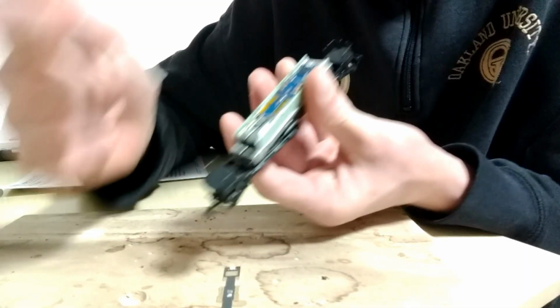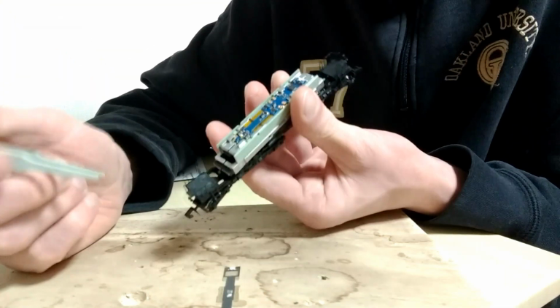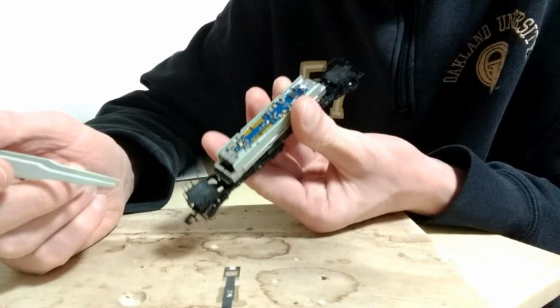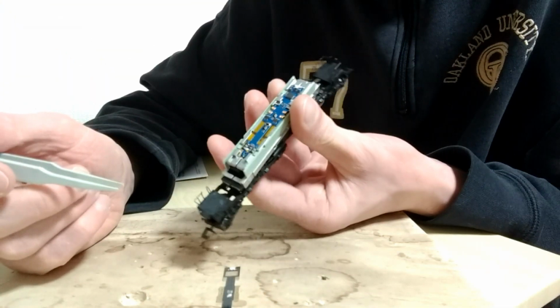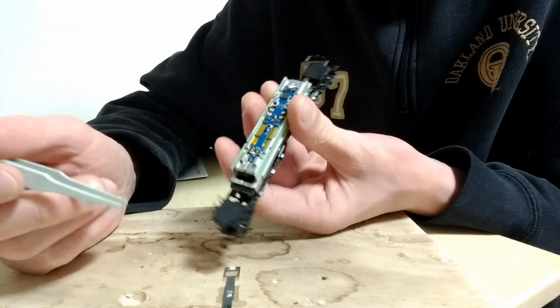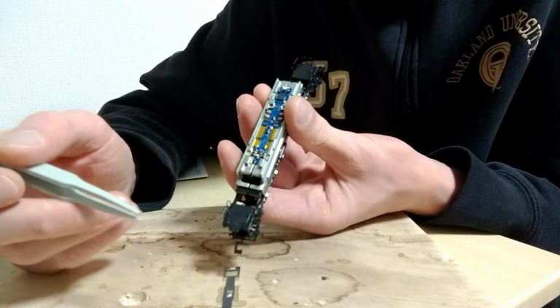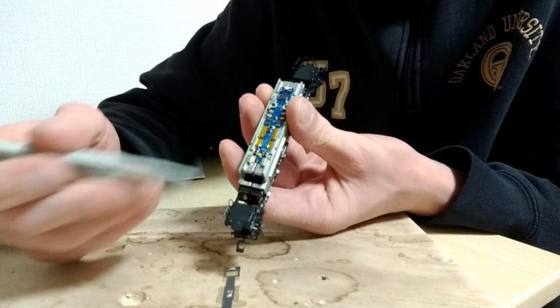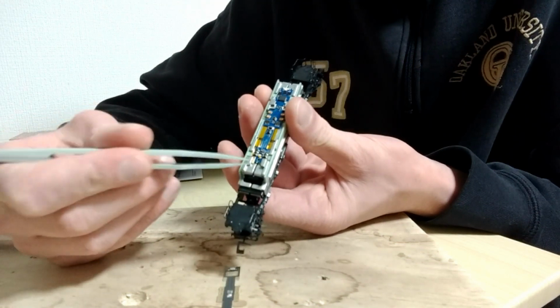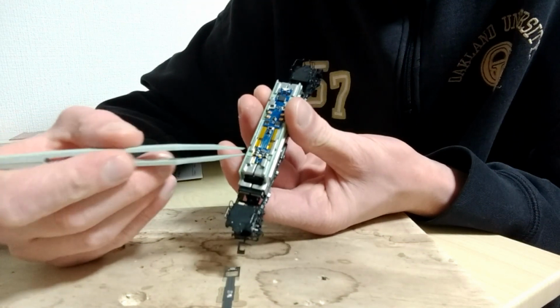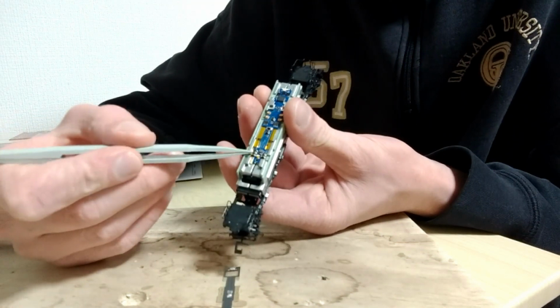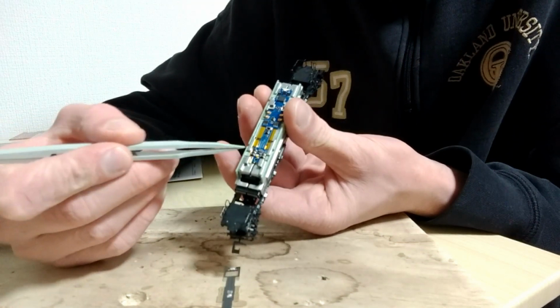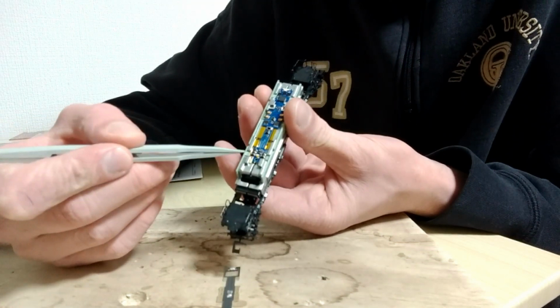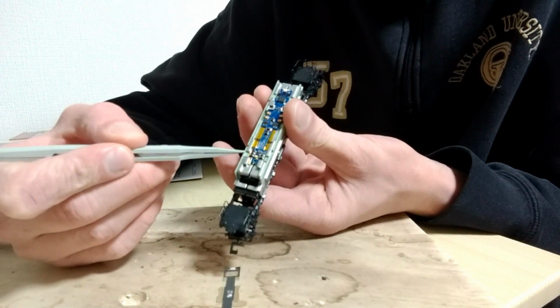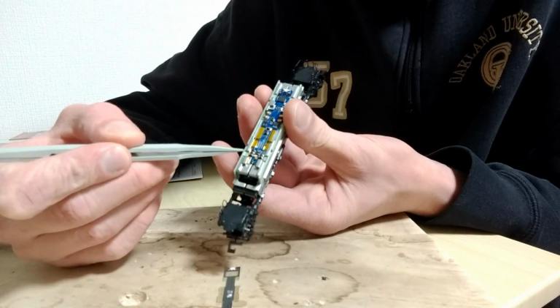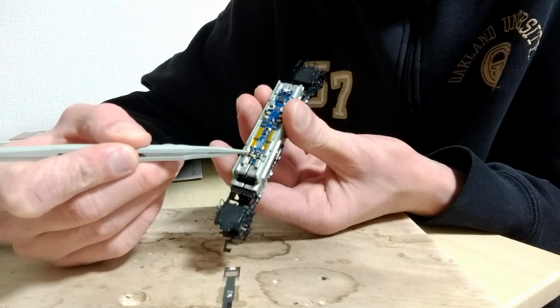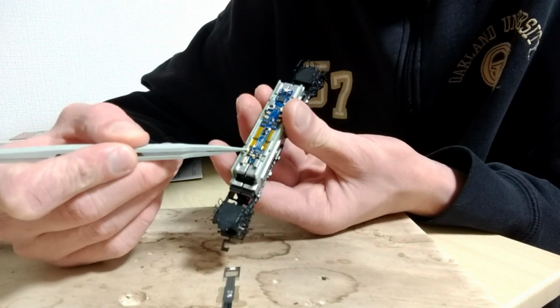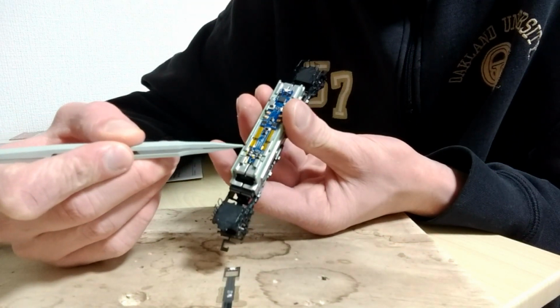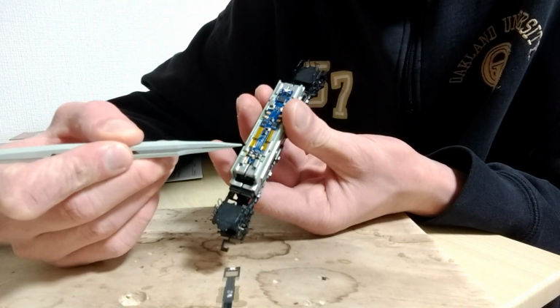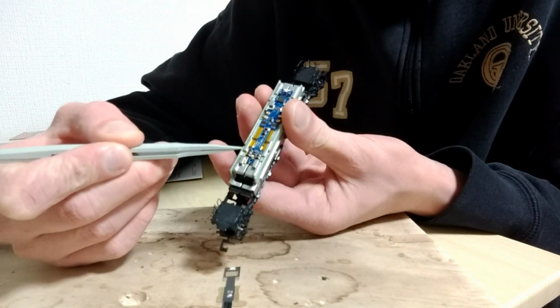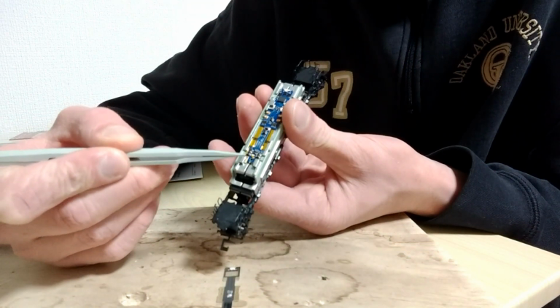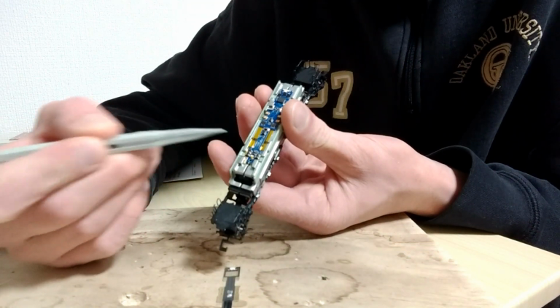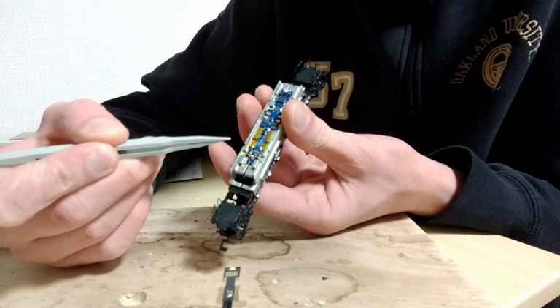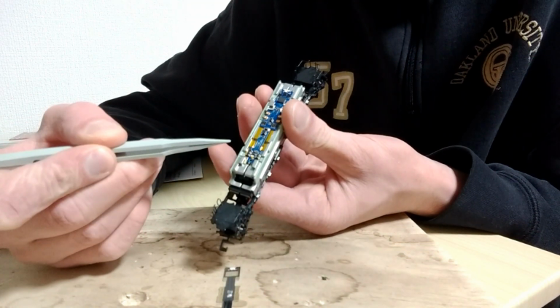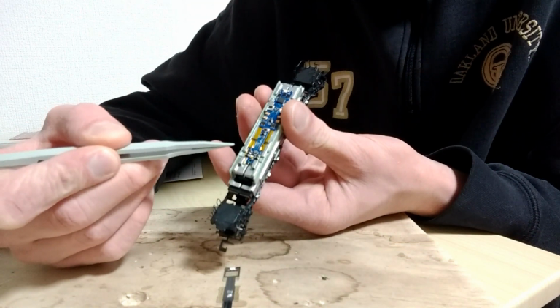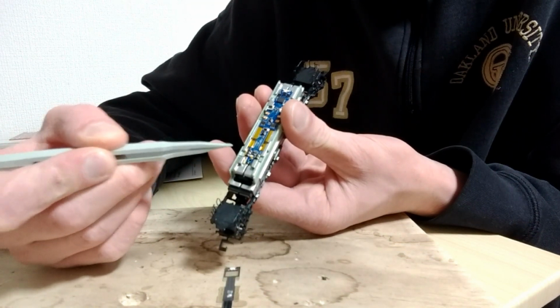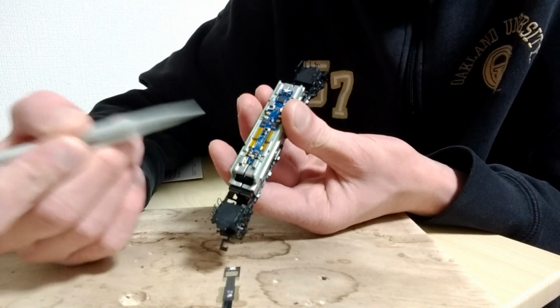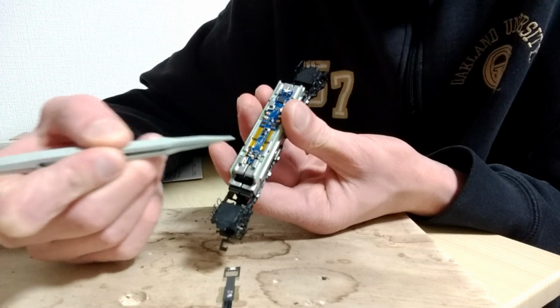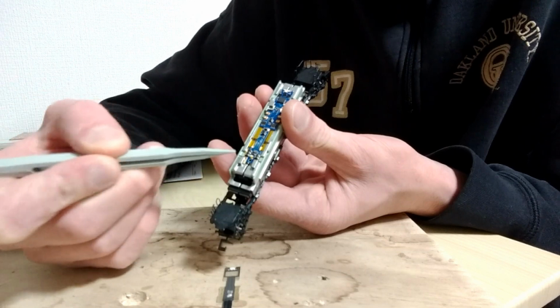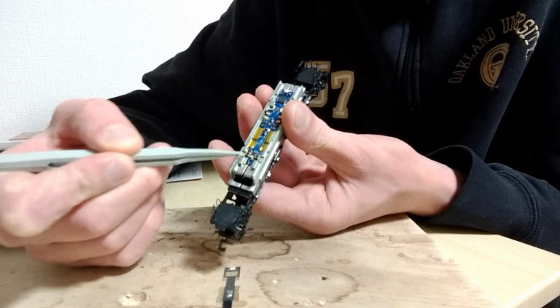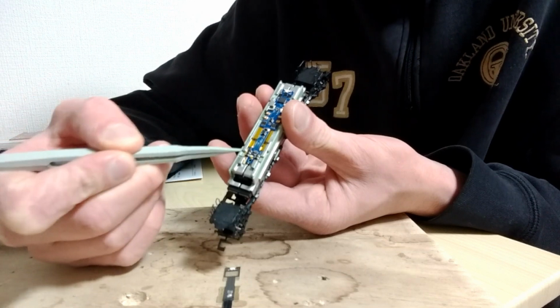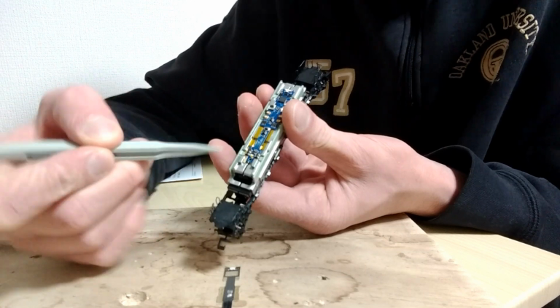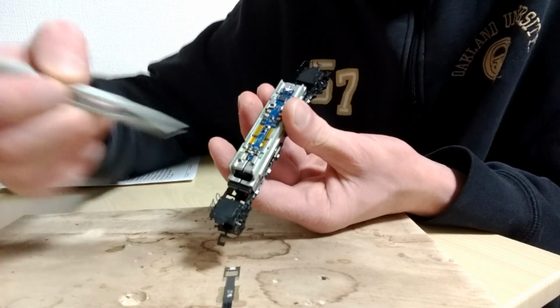Now we'll put it on the program track, see if I can read the decoder, program it, and we'll see how it runs.